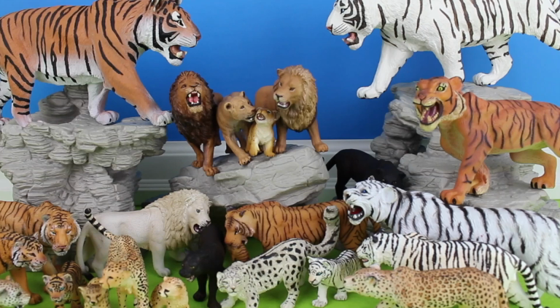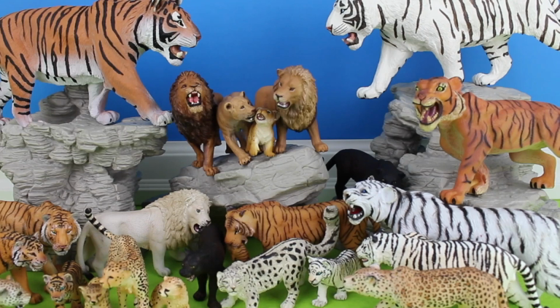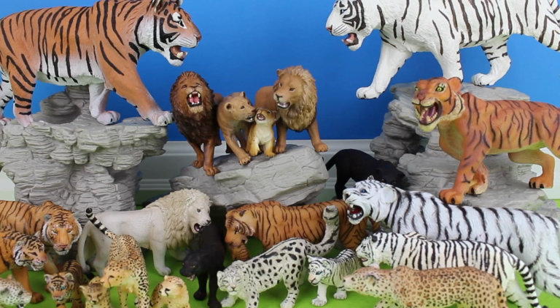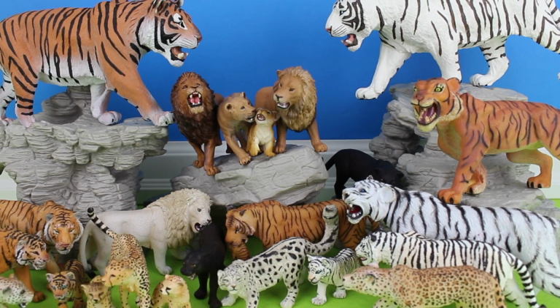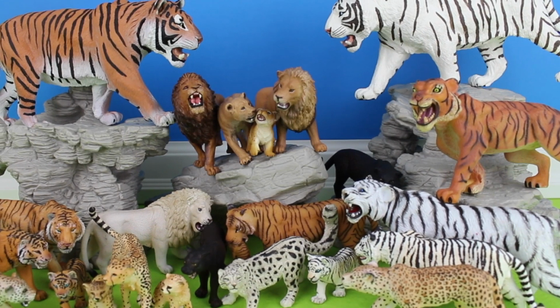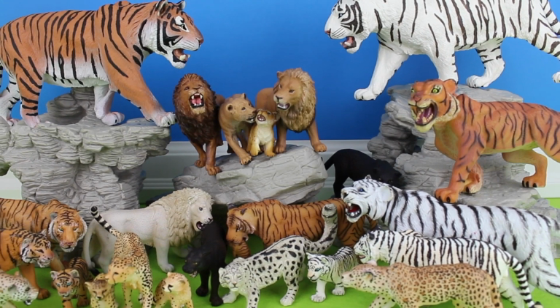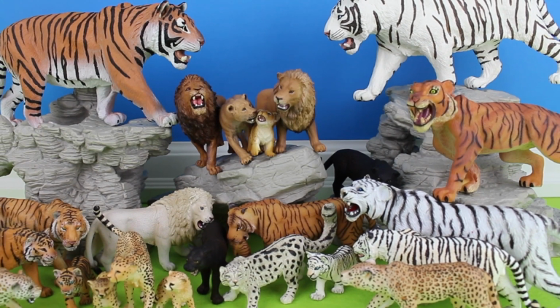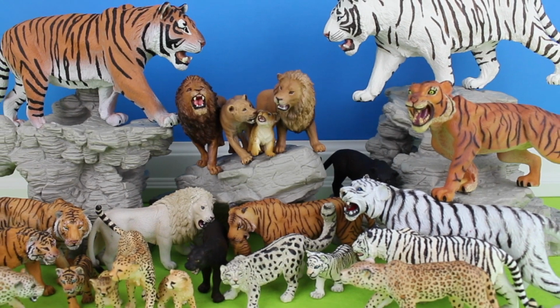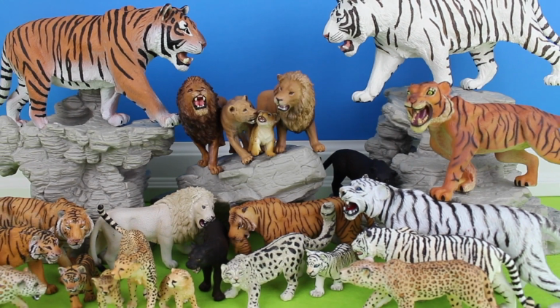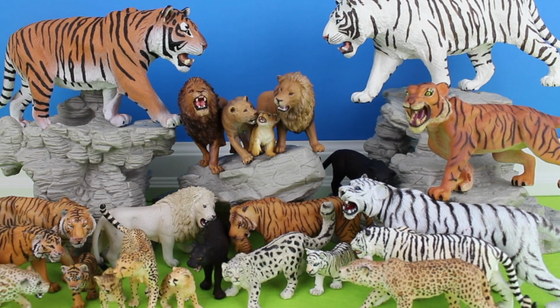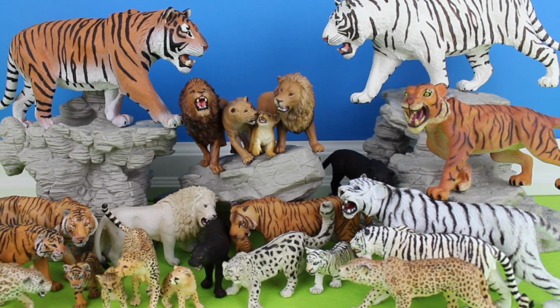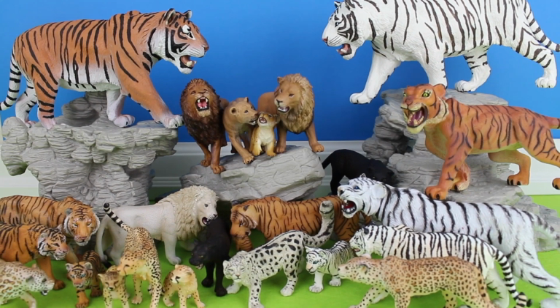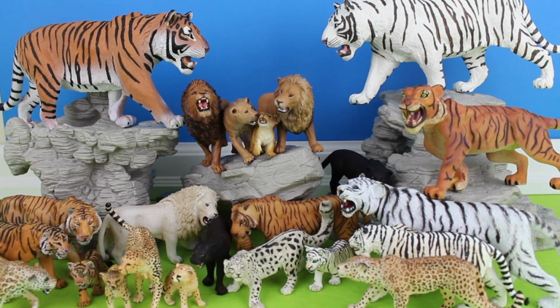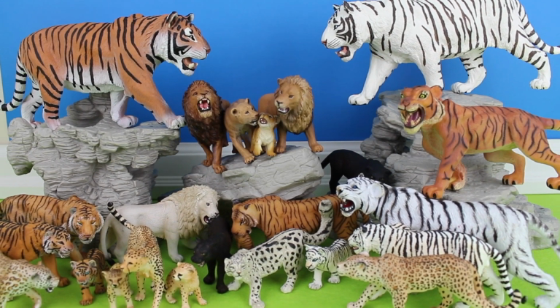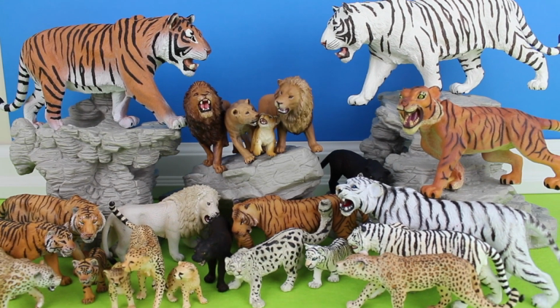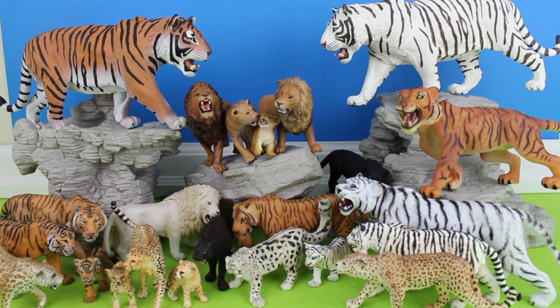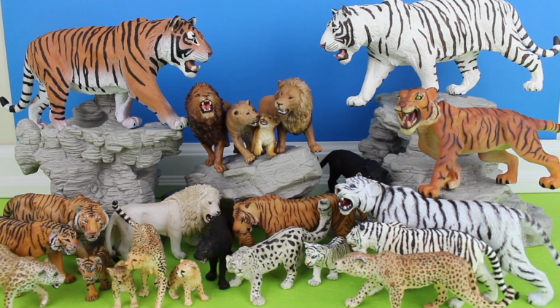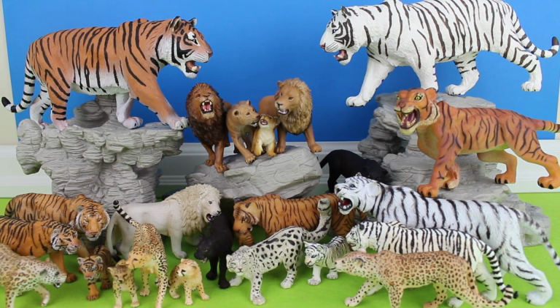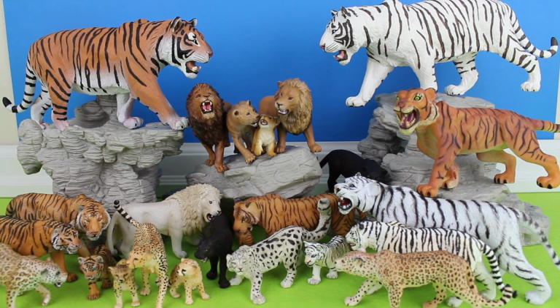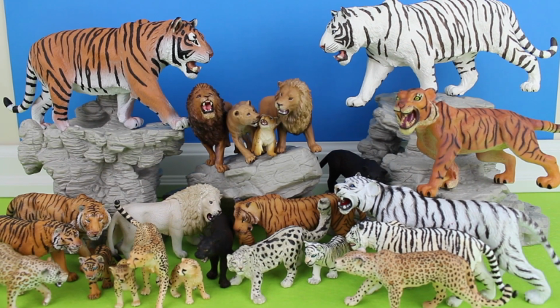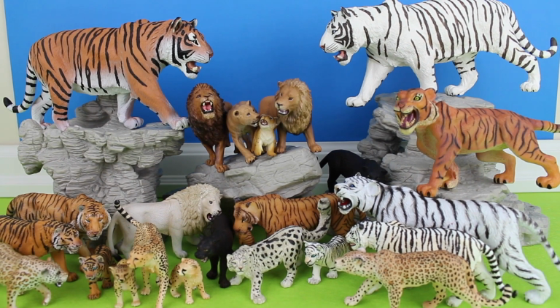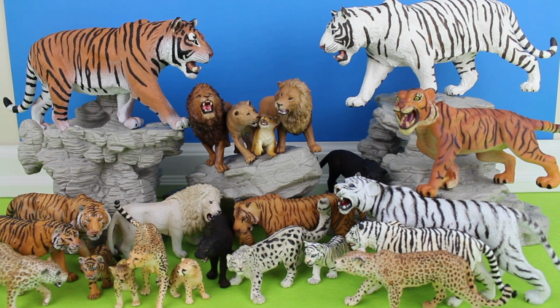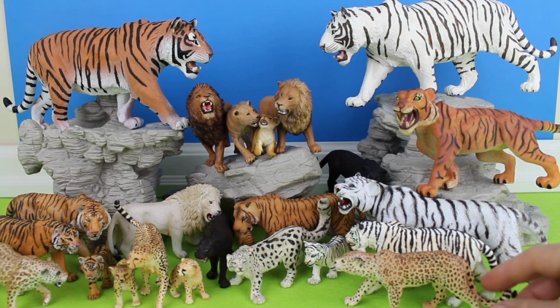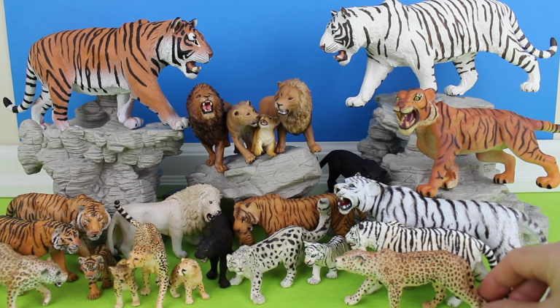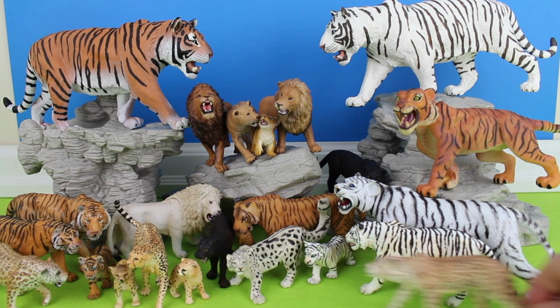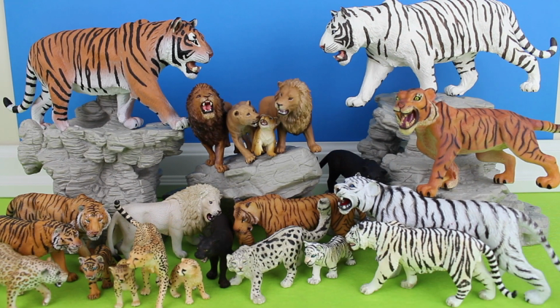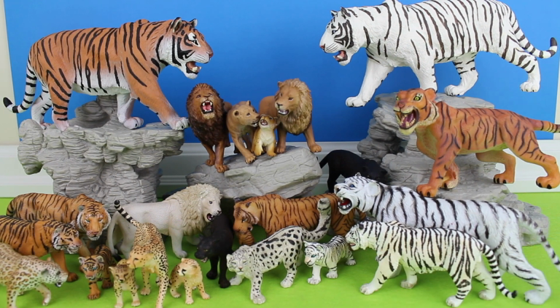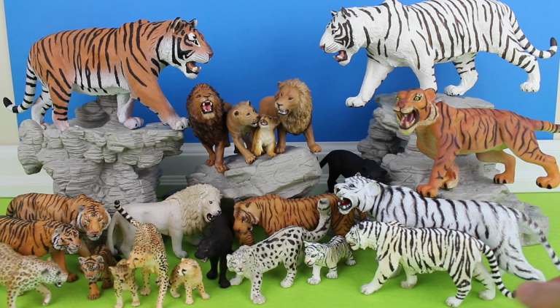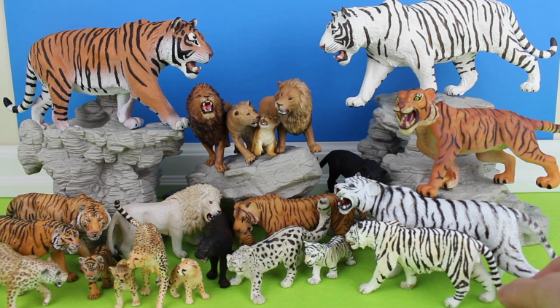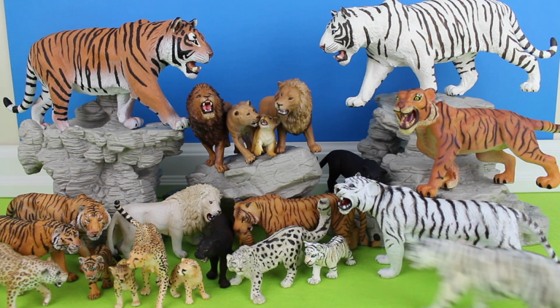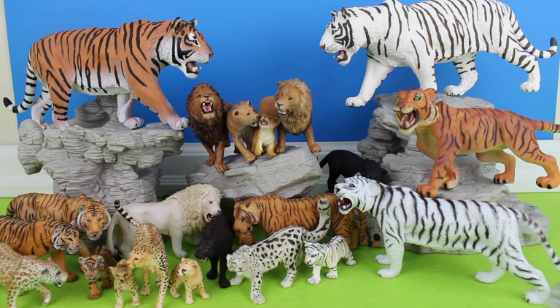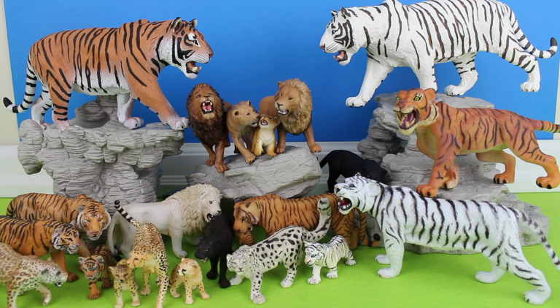Hey guys, it's Wendy. I'm showing you some of my wild cat collection.